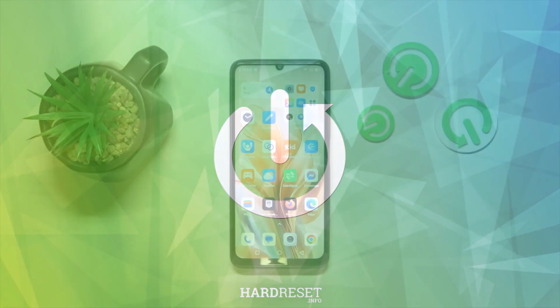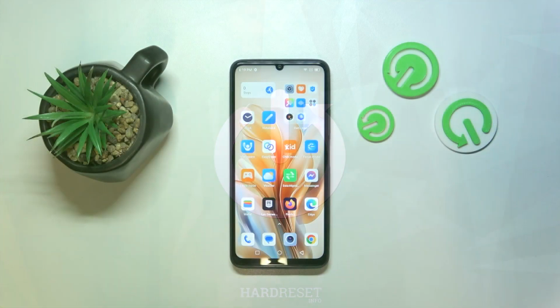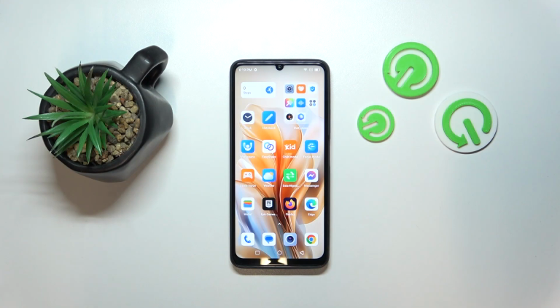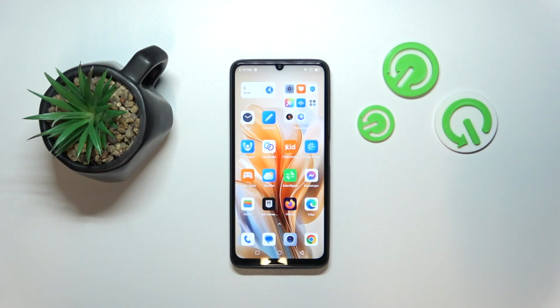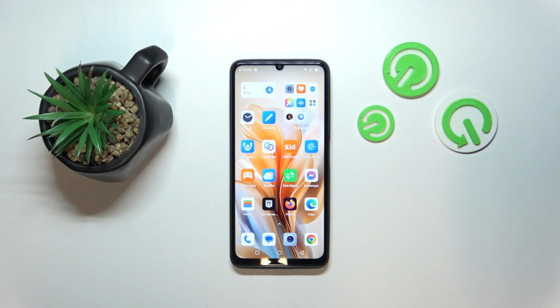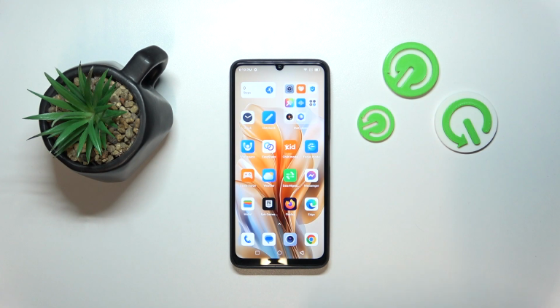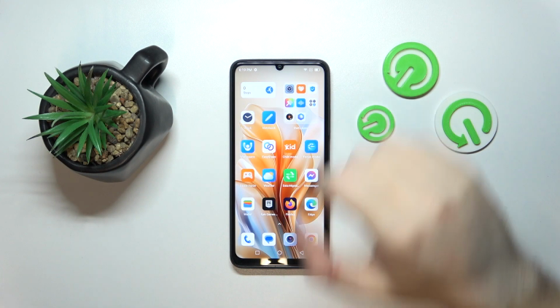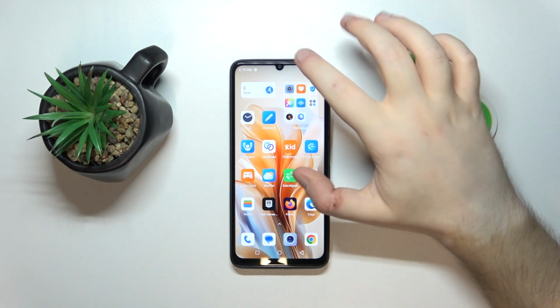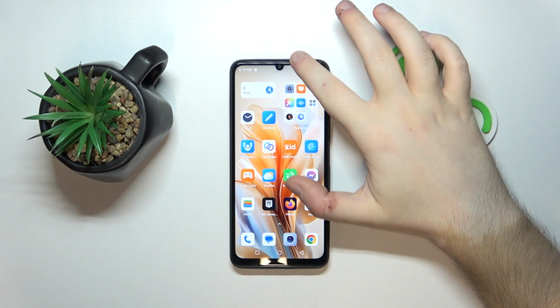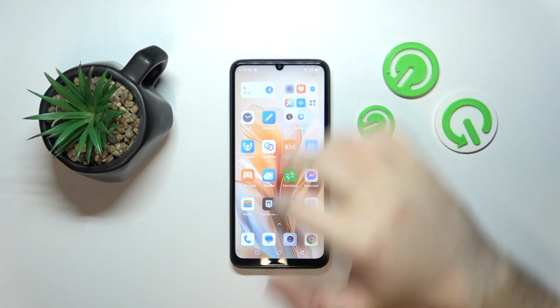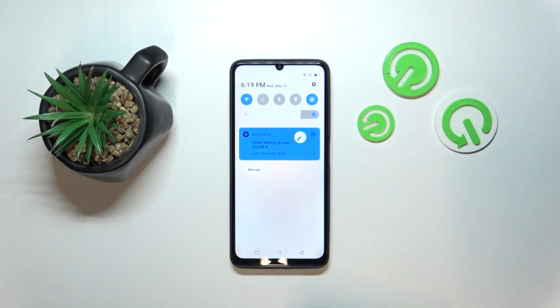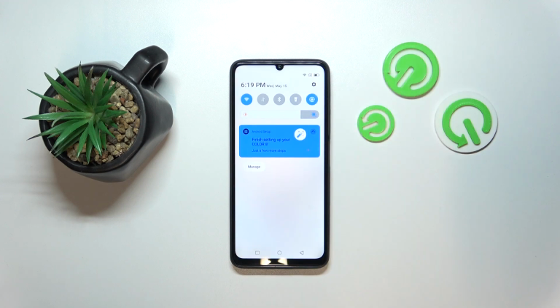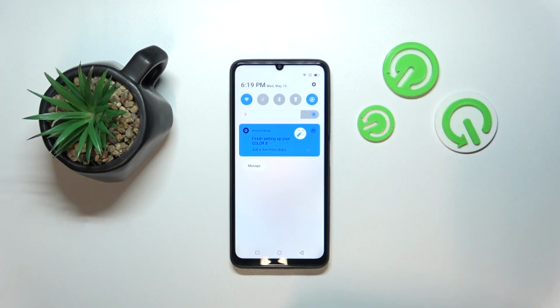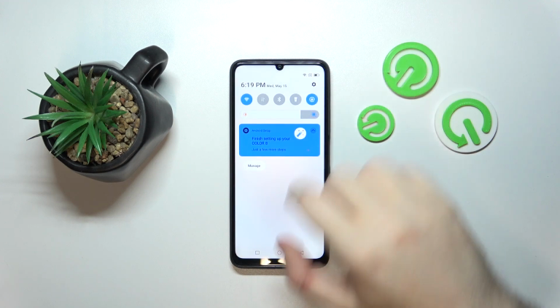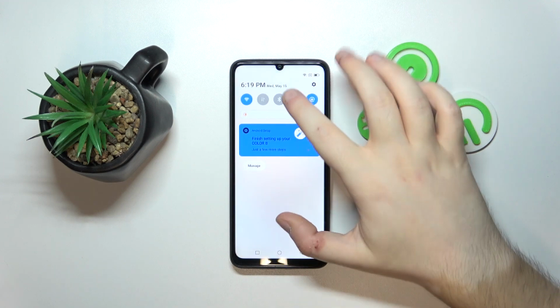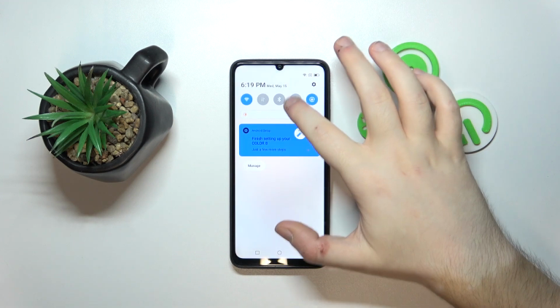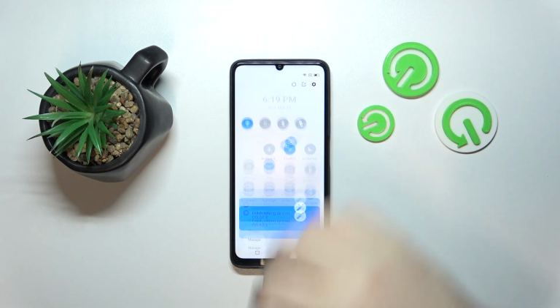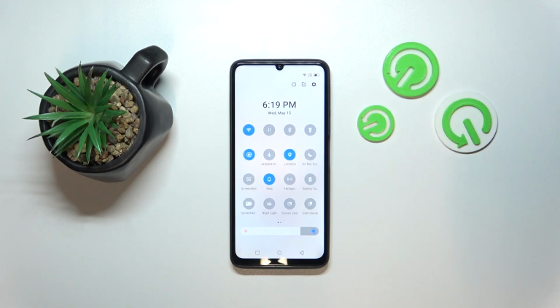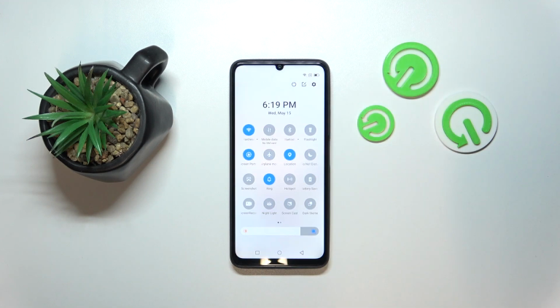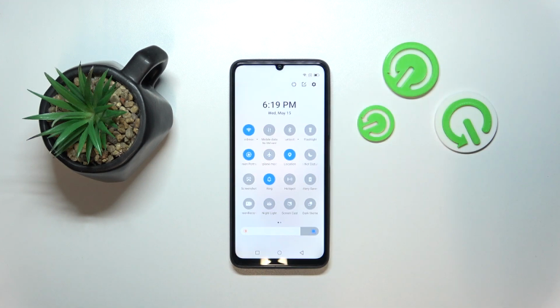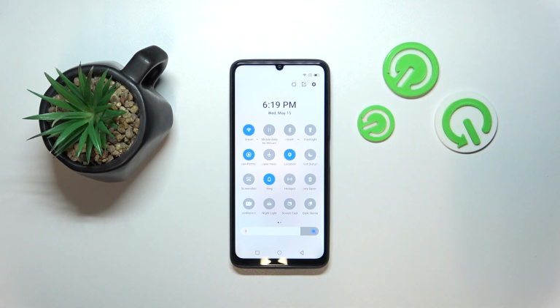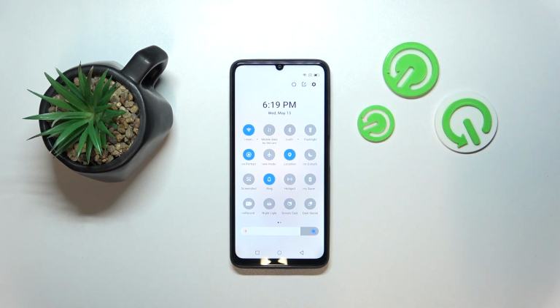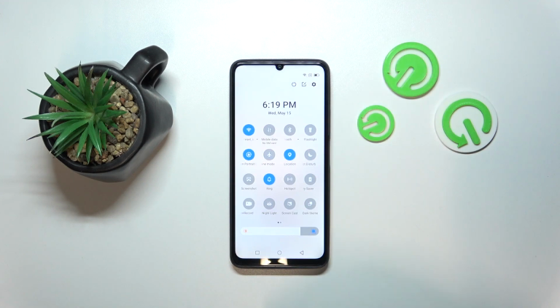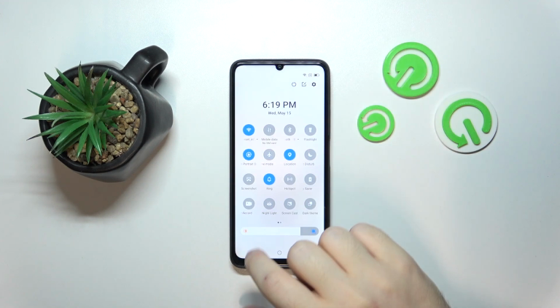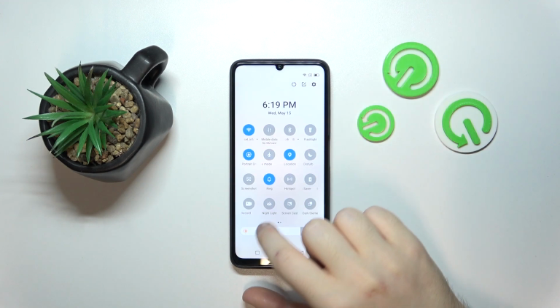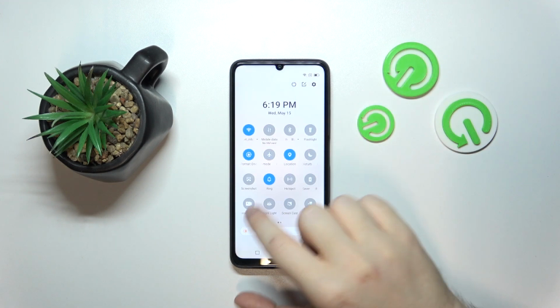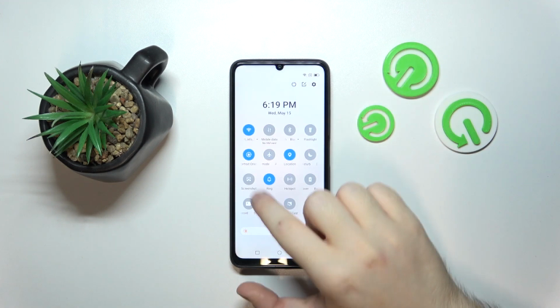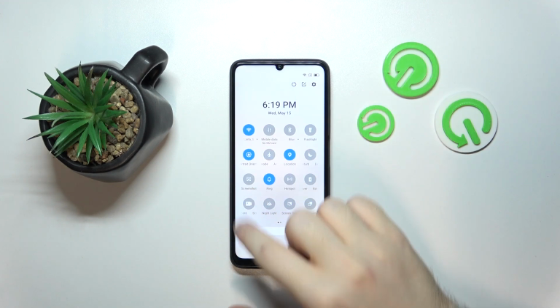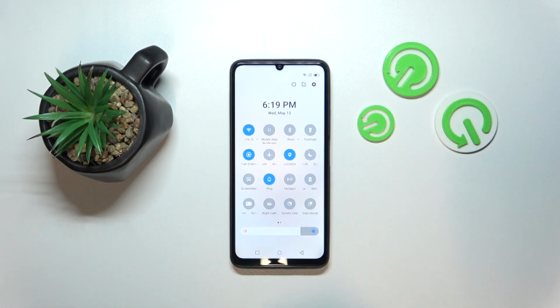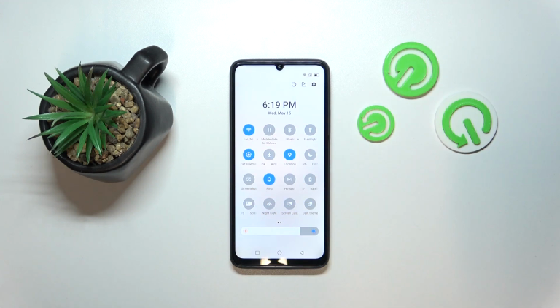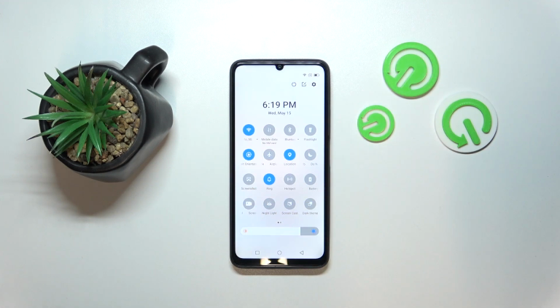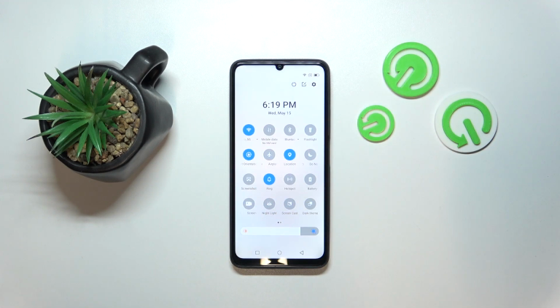So you have to start by swiping down on your screen, then do this motion again, and right here there is the screen recorder button.